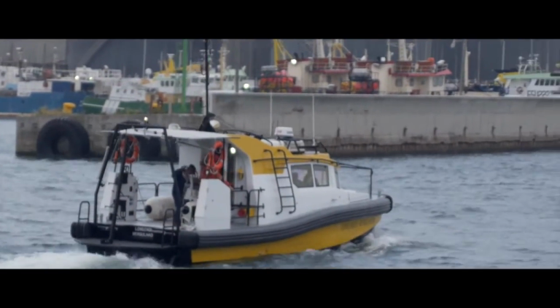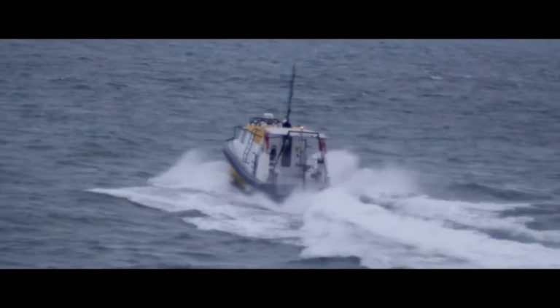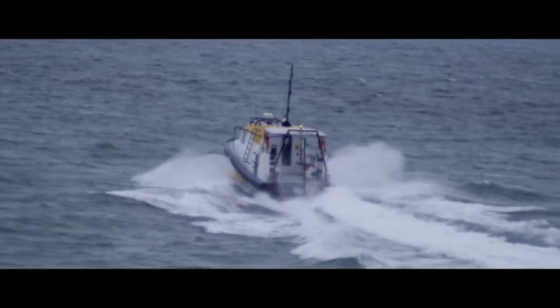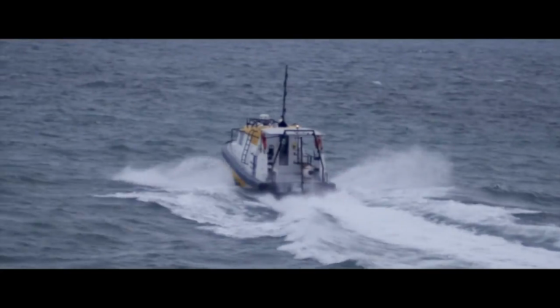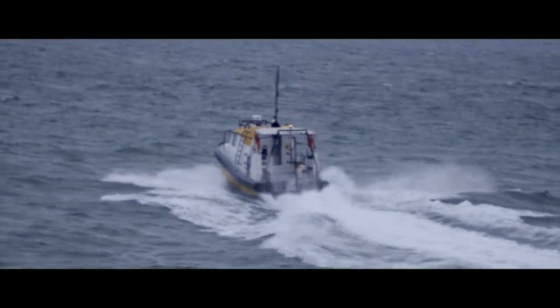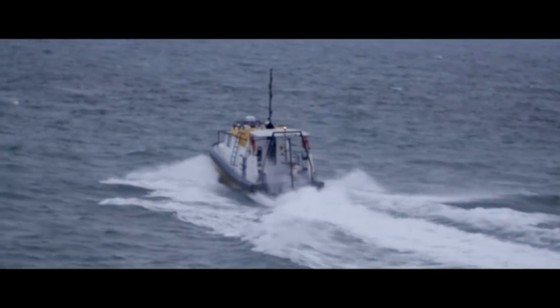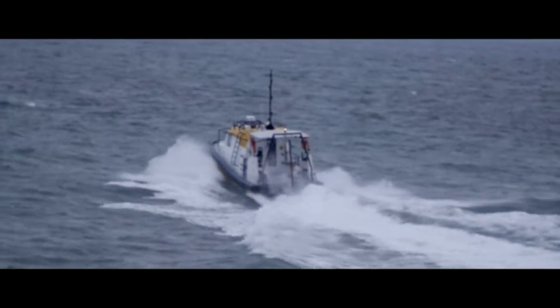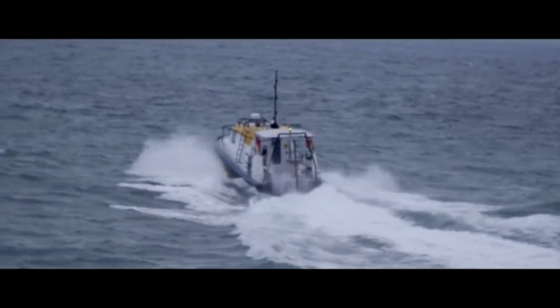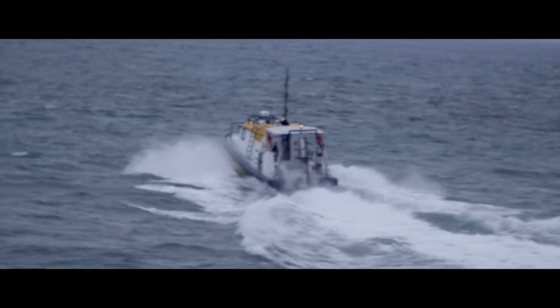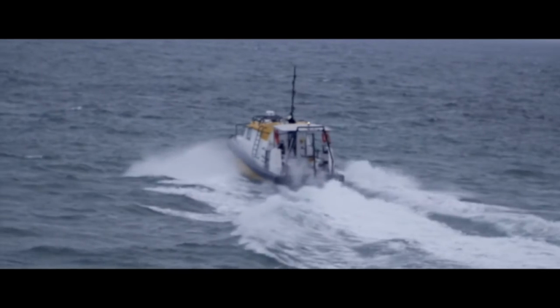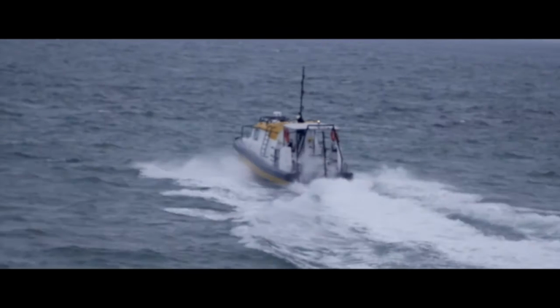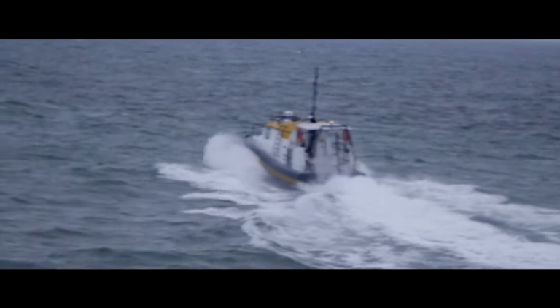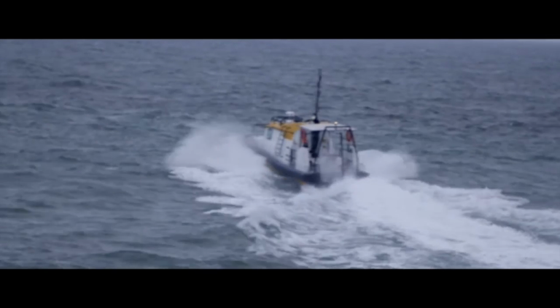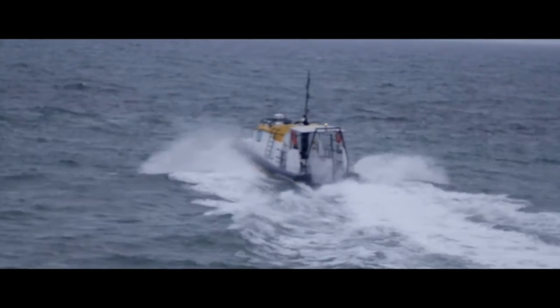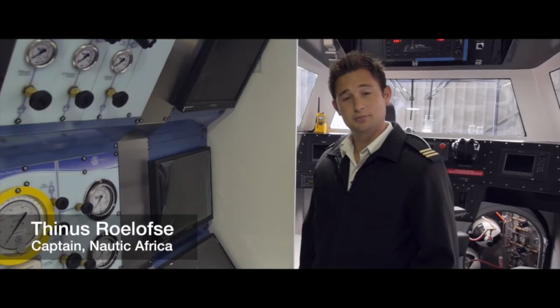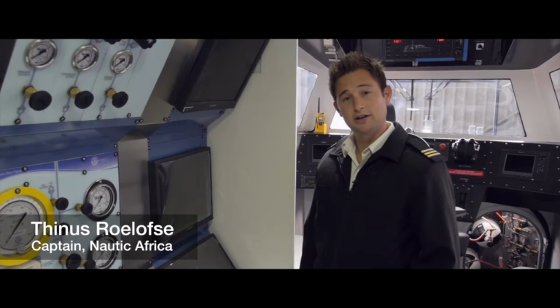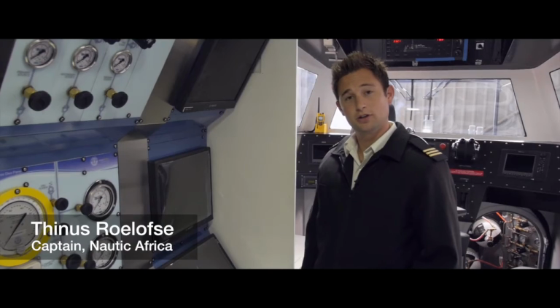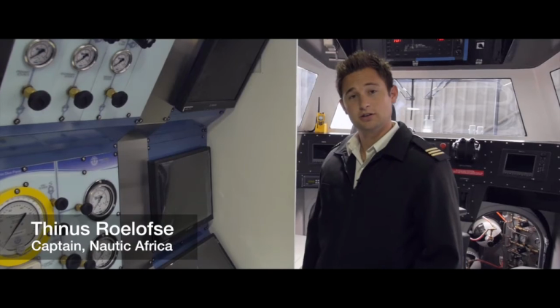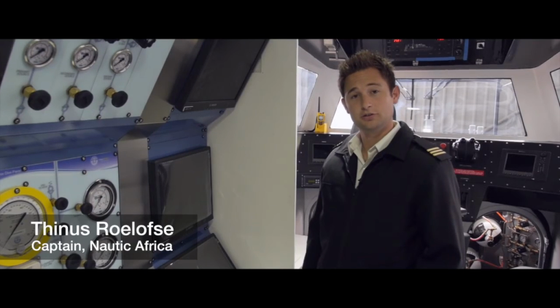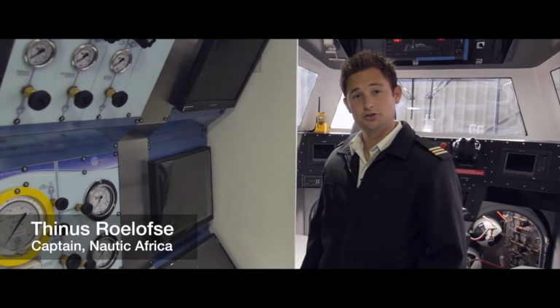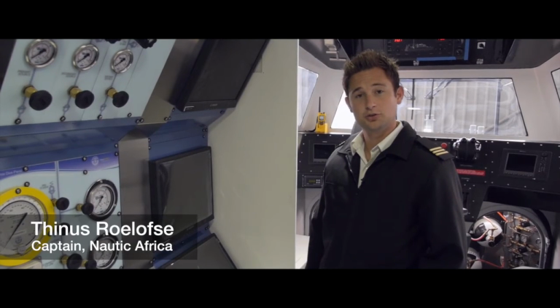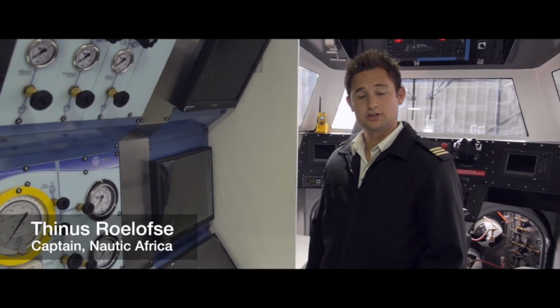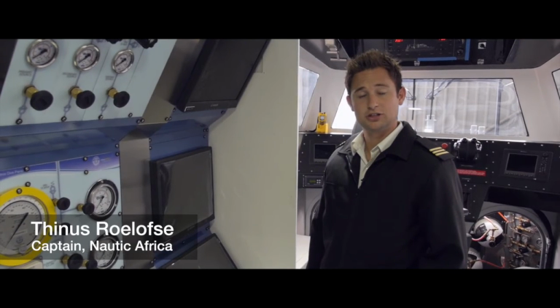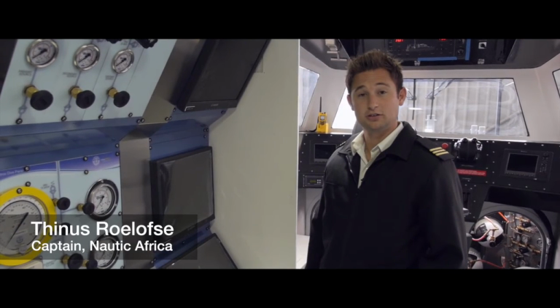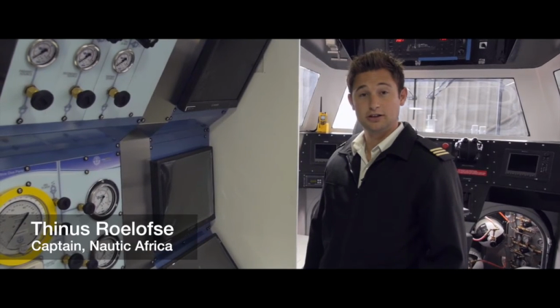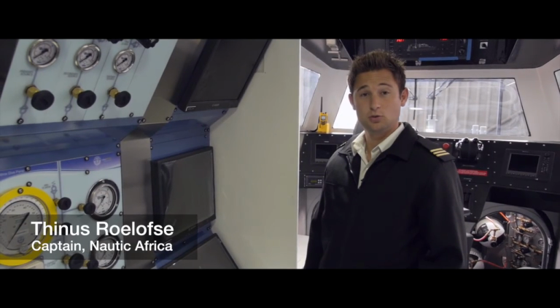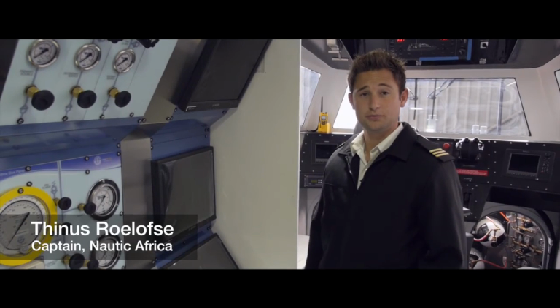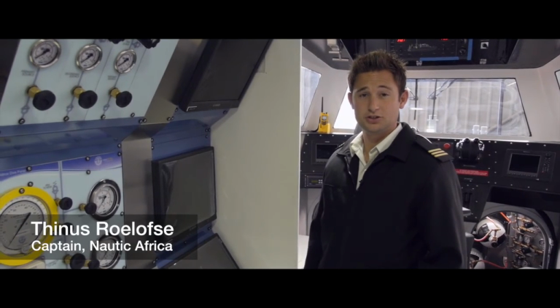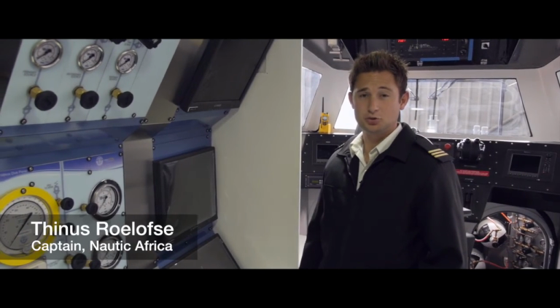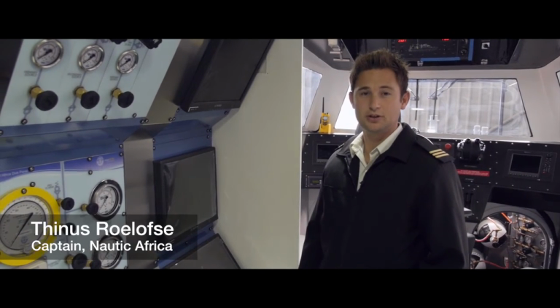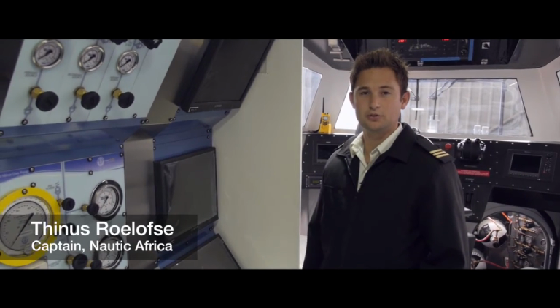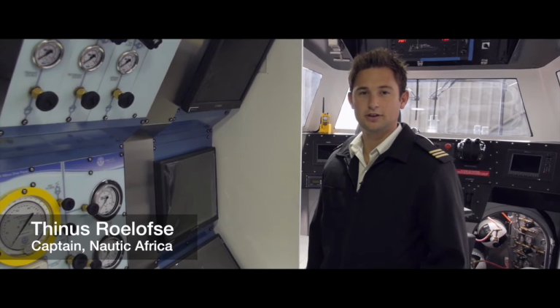We just got back from sea trials. It was a huge success. We had some bad weather in the first two days but she handled really well and she's super dry on the deck.